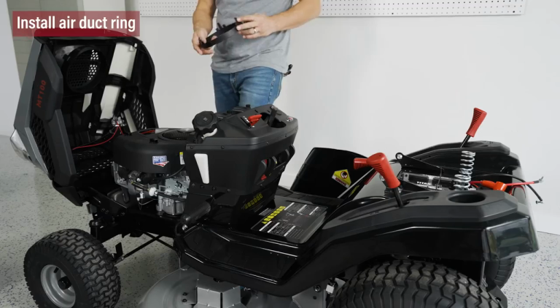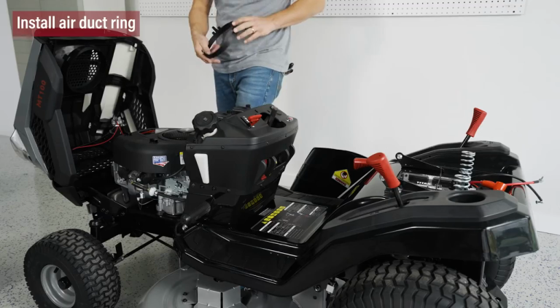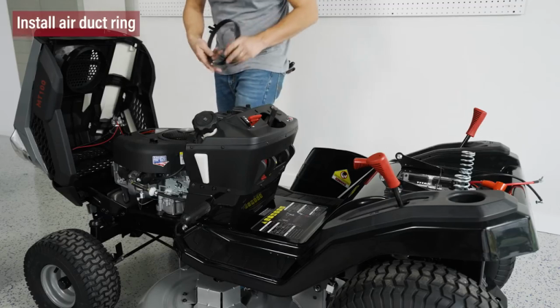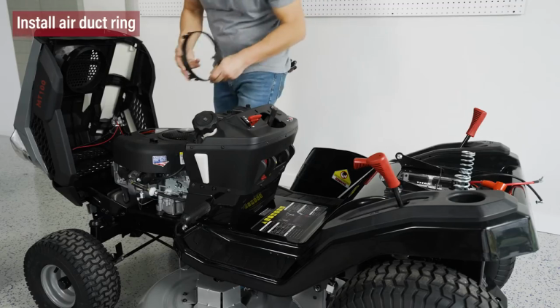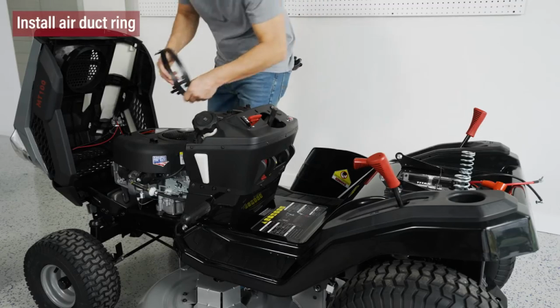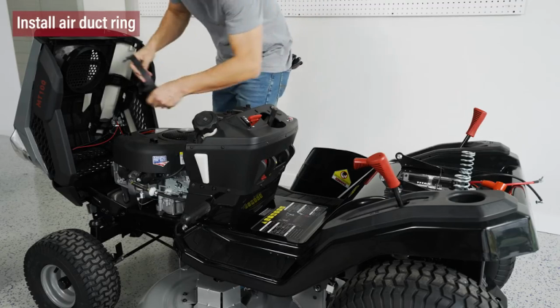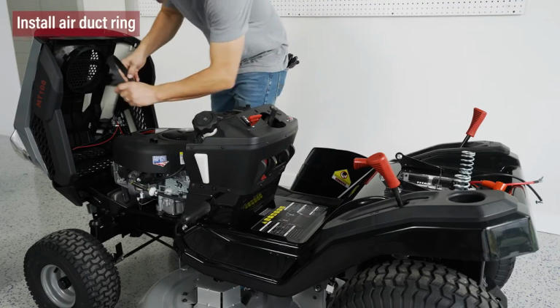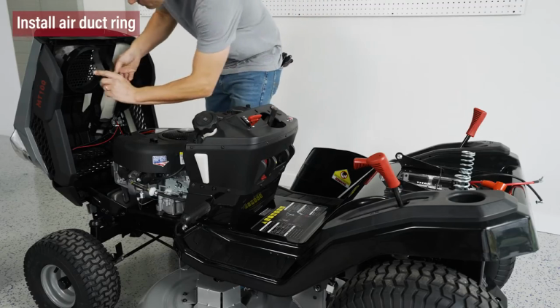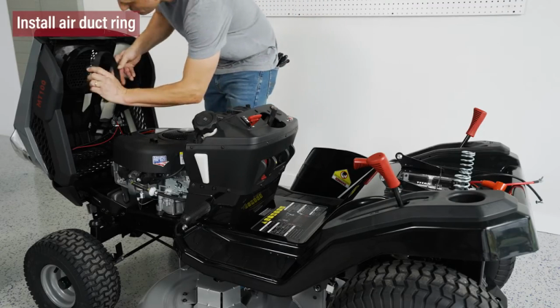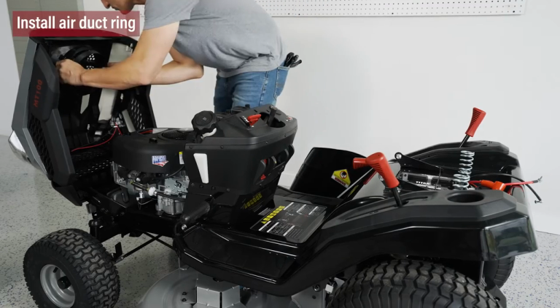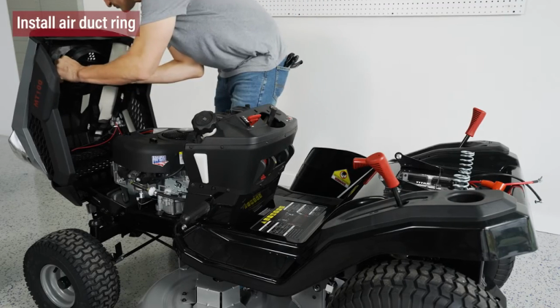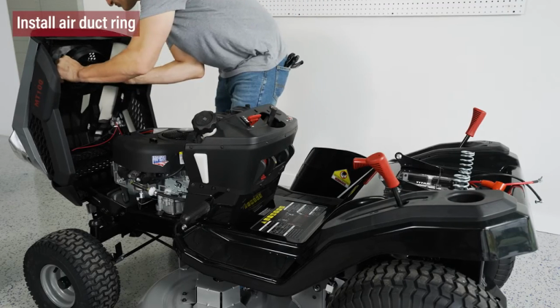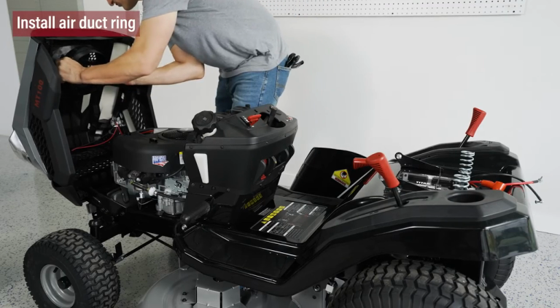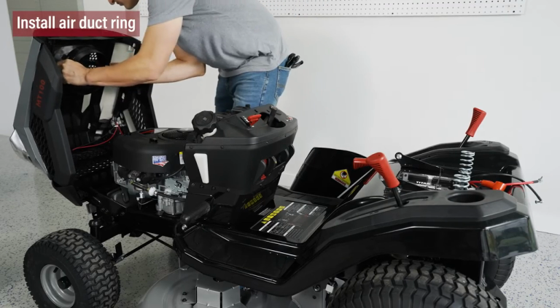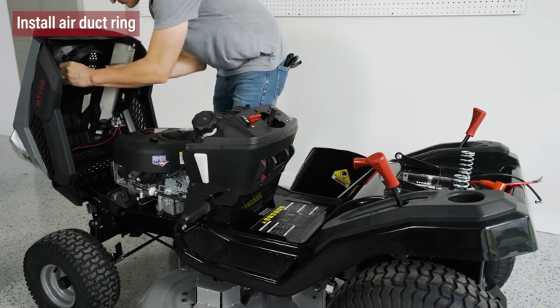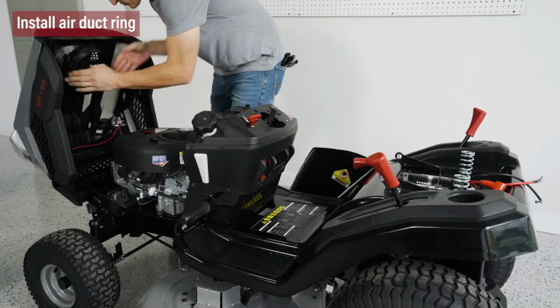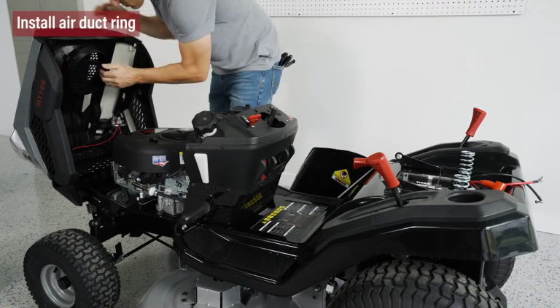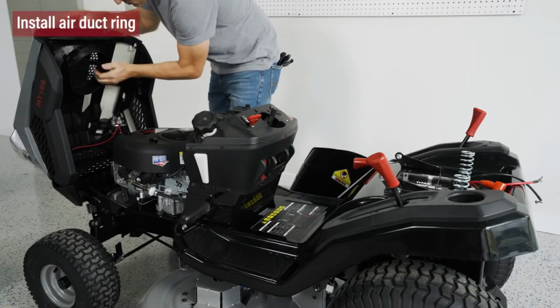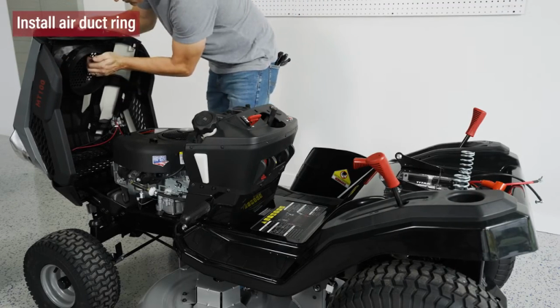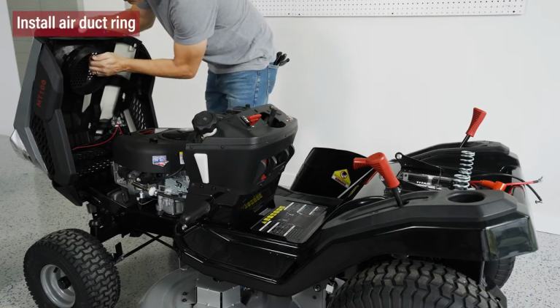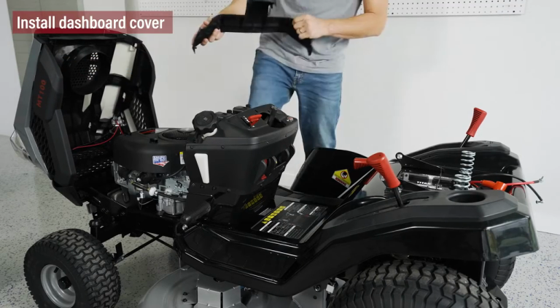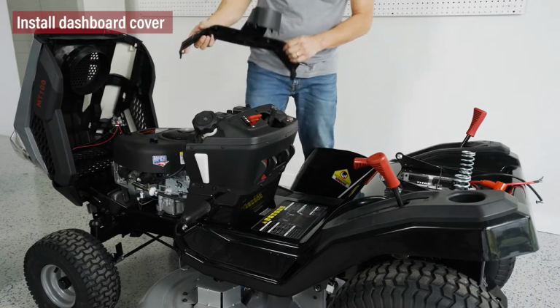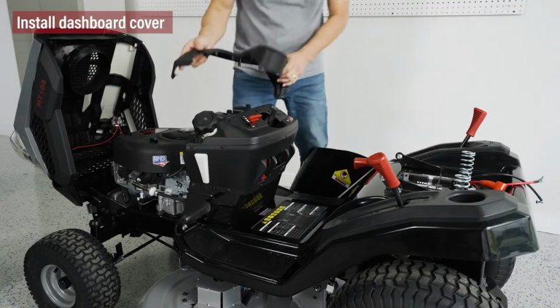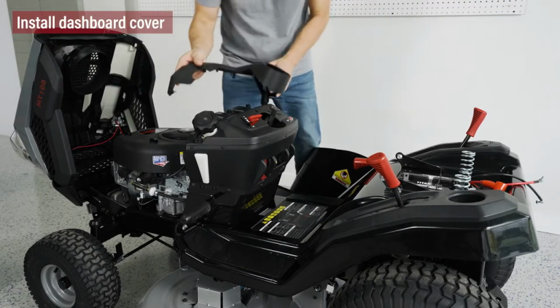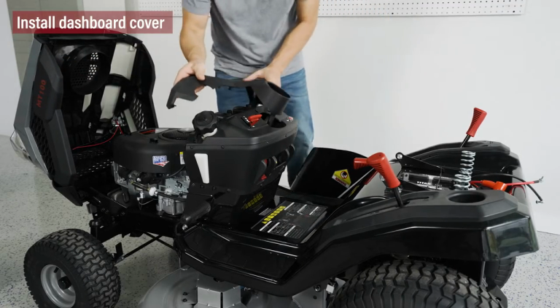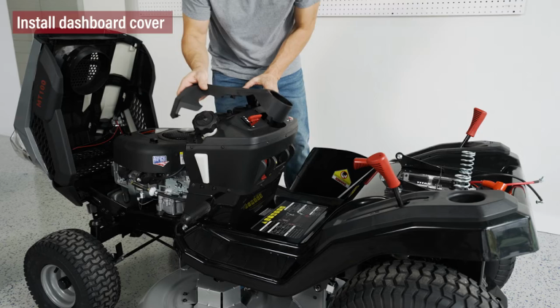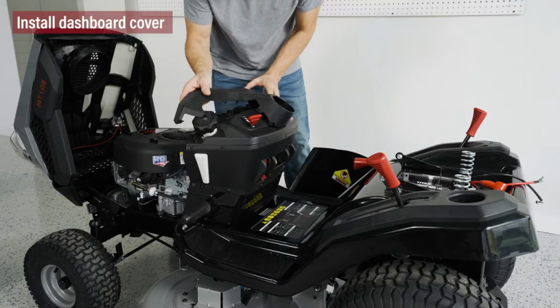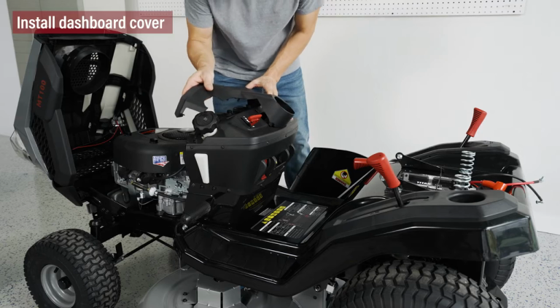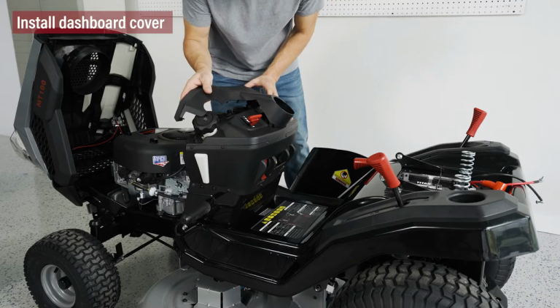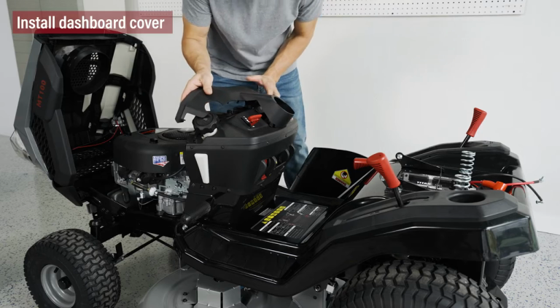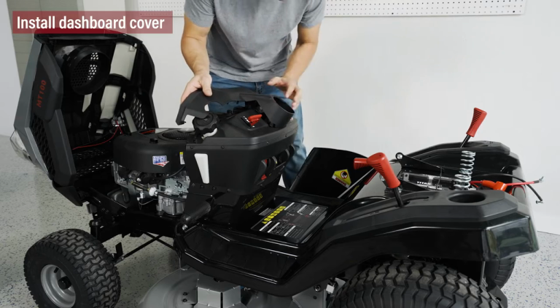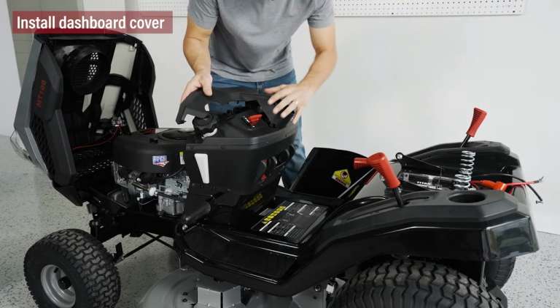Open the engine shroud and install the air duct ring. Then install the dashboard cover into place.